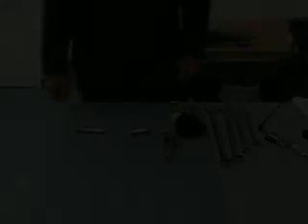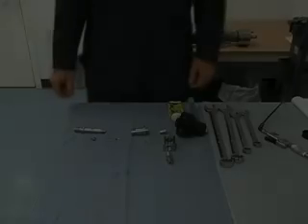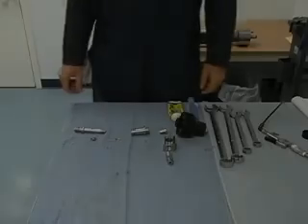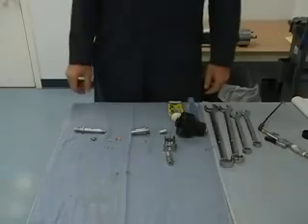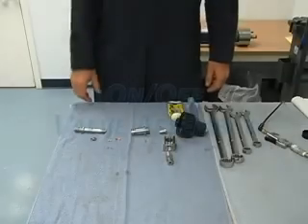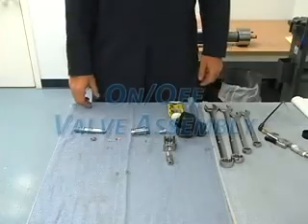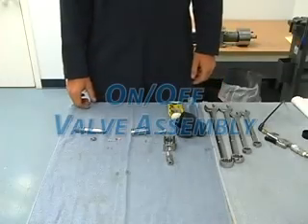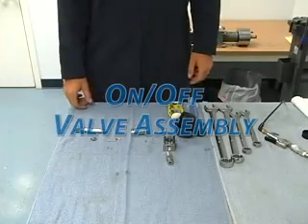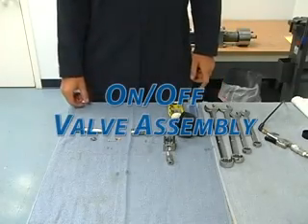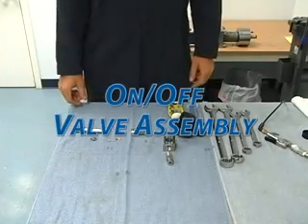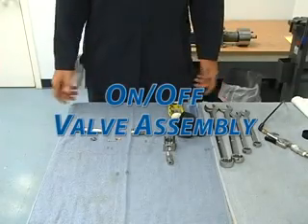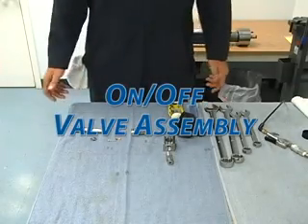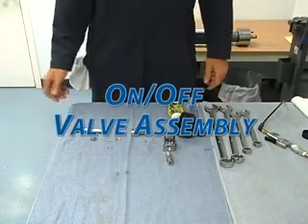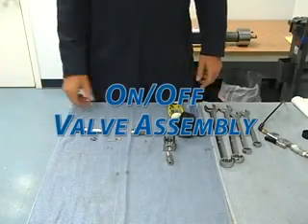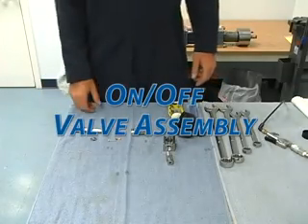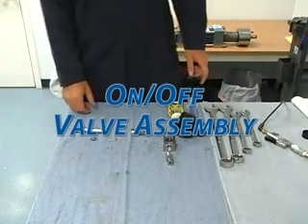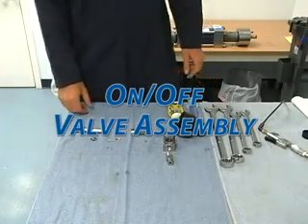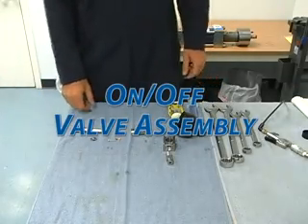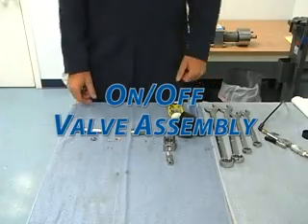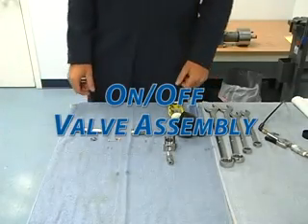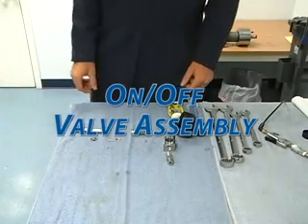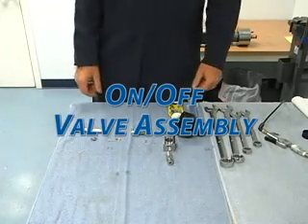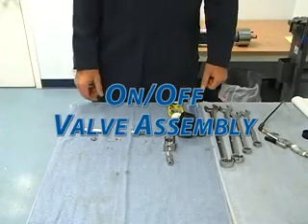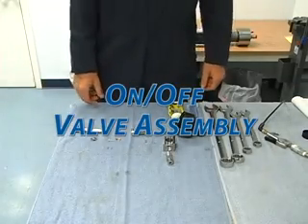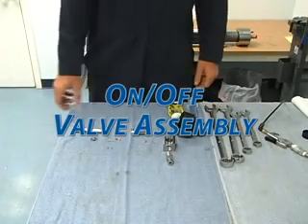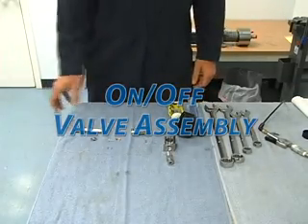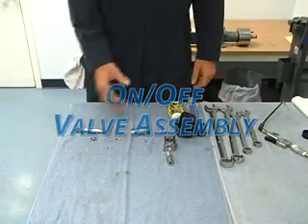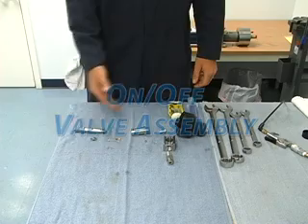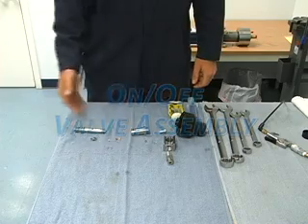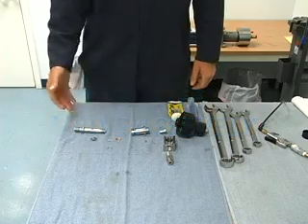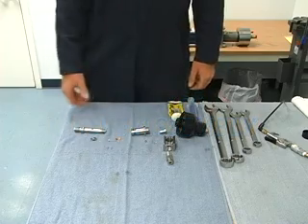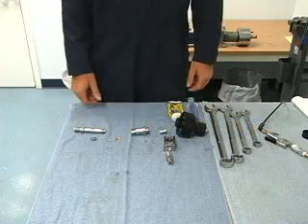Here we have the on/off valve or cutting head. We're going to go ahead and assemble these parts here.